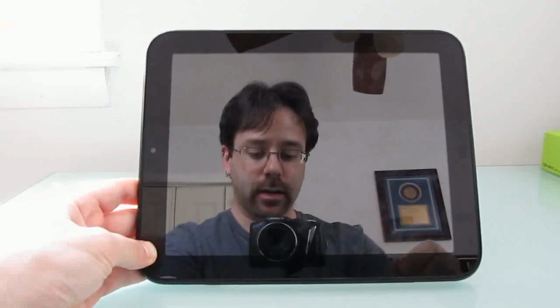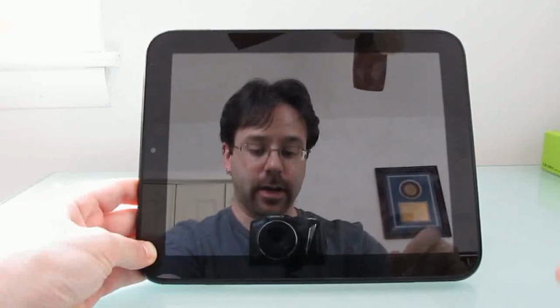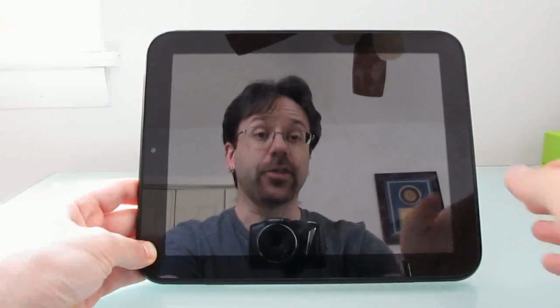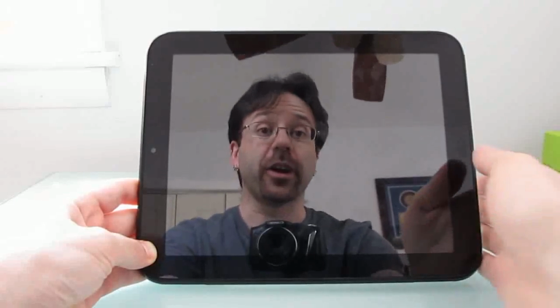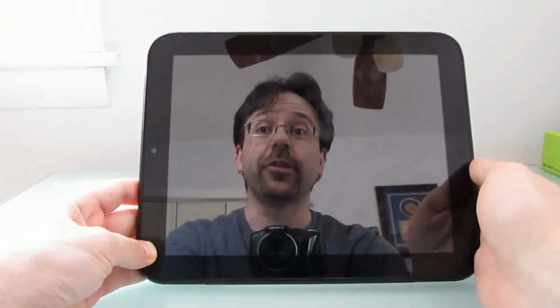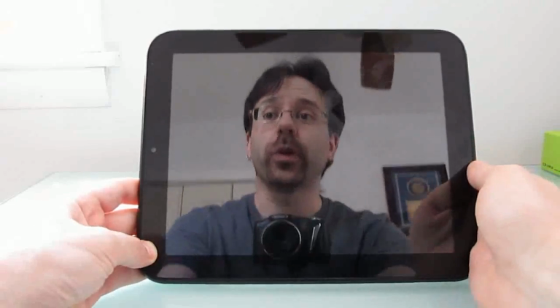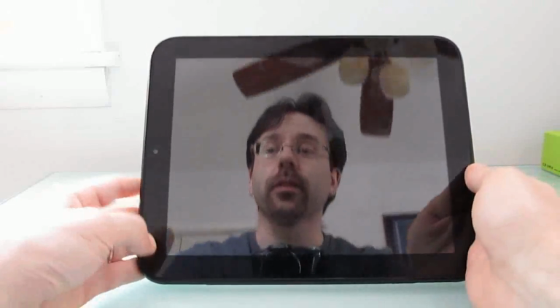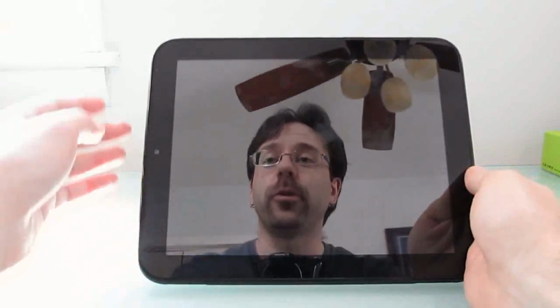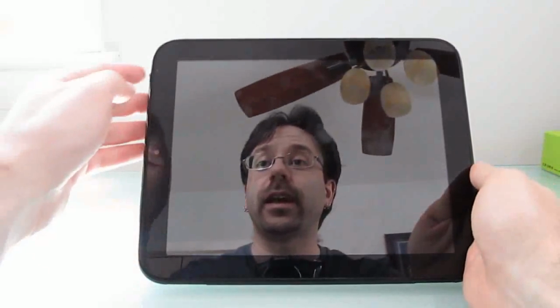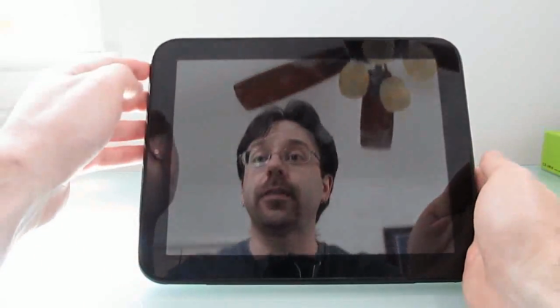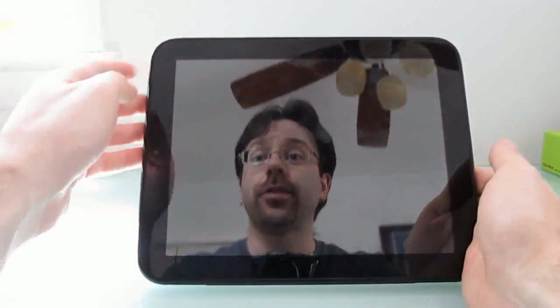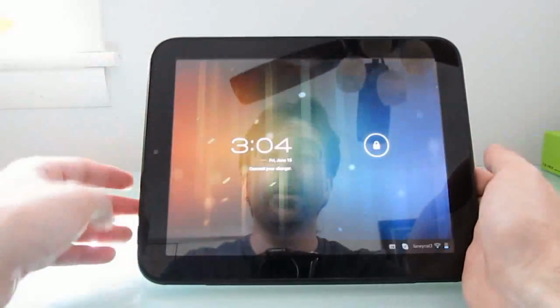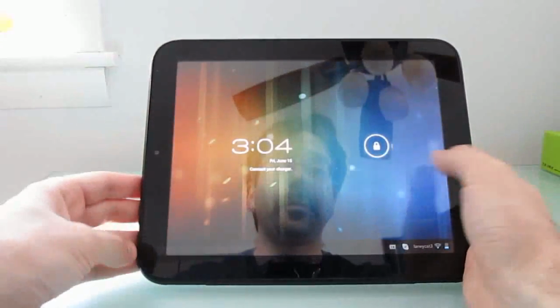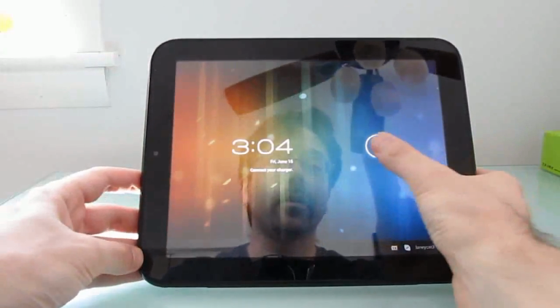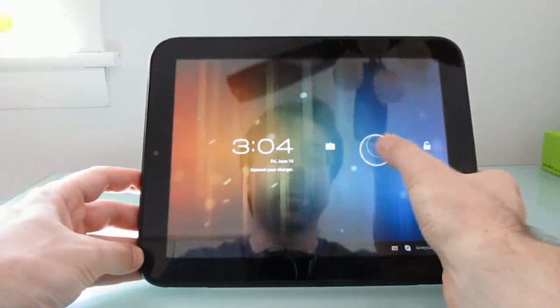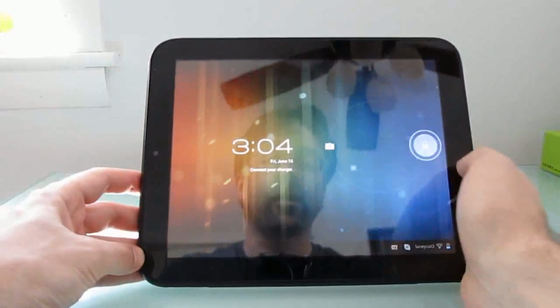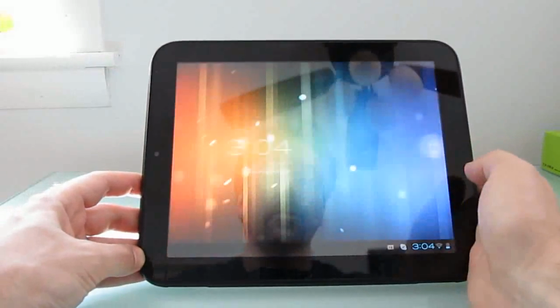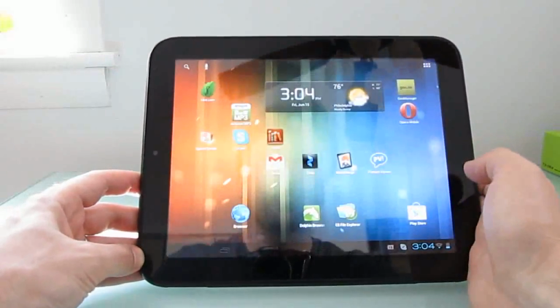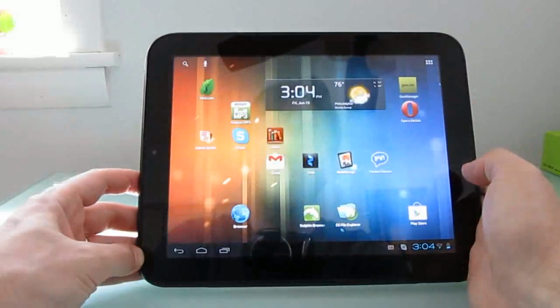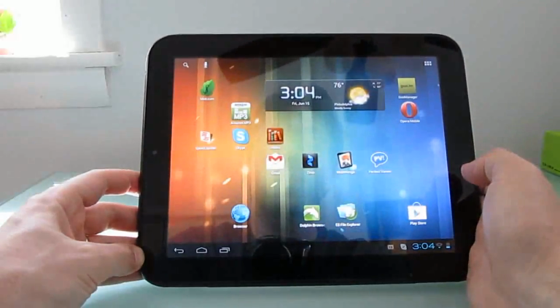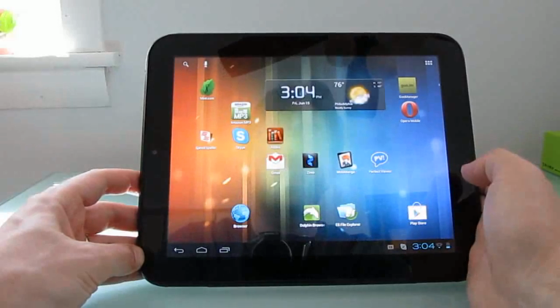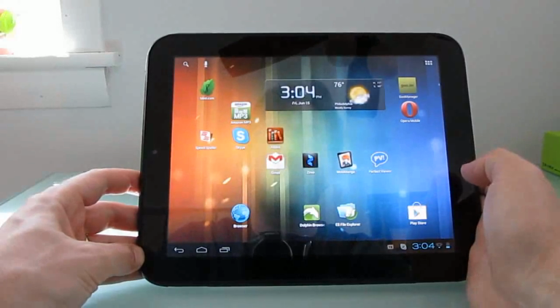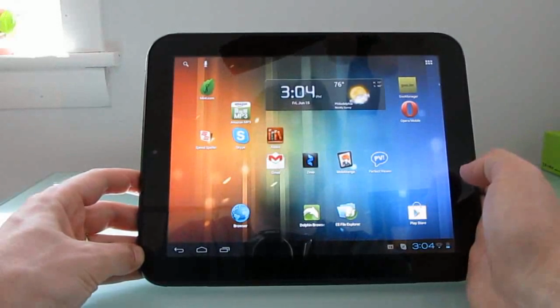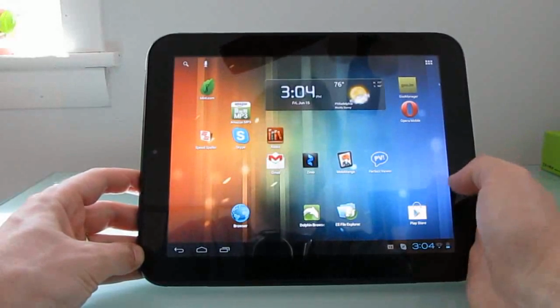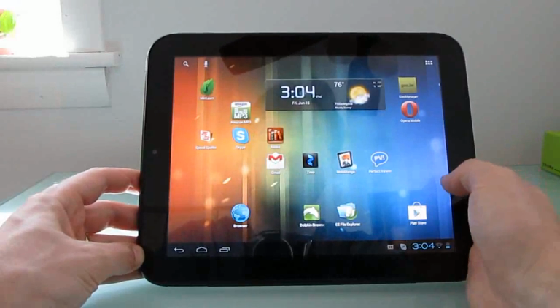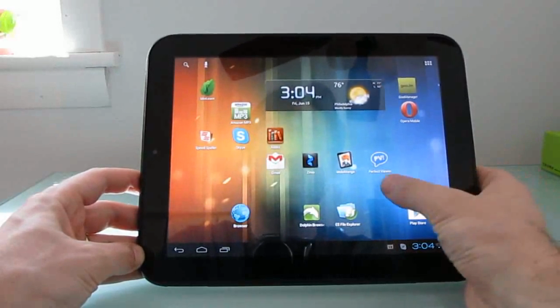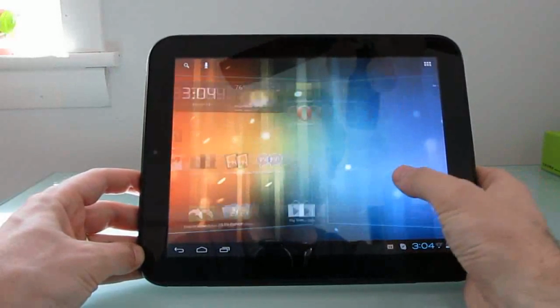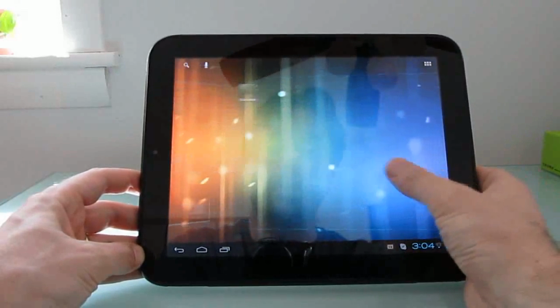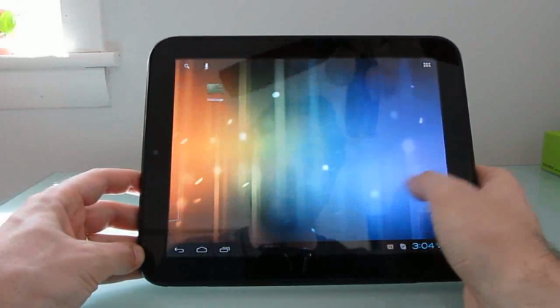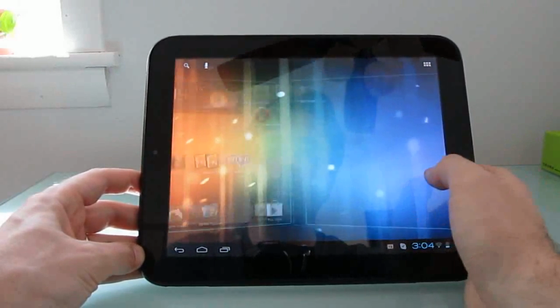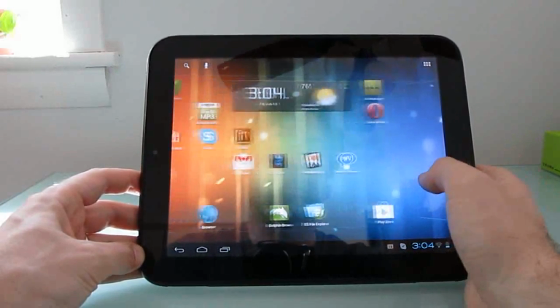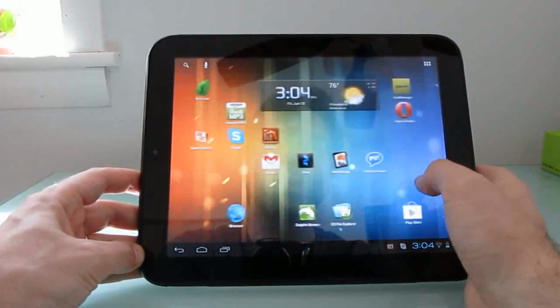Hi, this is Brad Linder with Lilliputing, and this is an HP TouchPad tablet running CyanogenMod 9, which is based on Android 4.0.